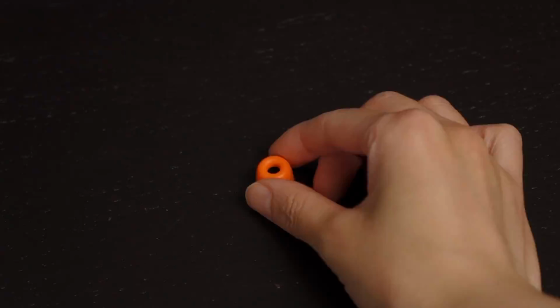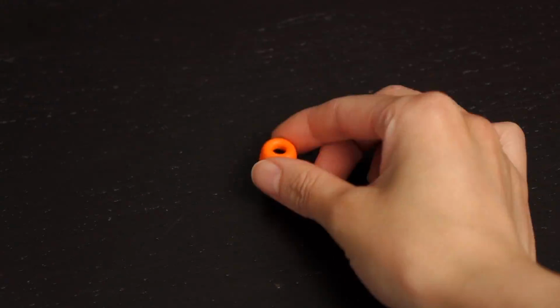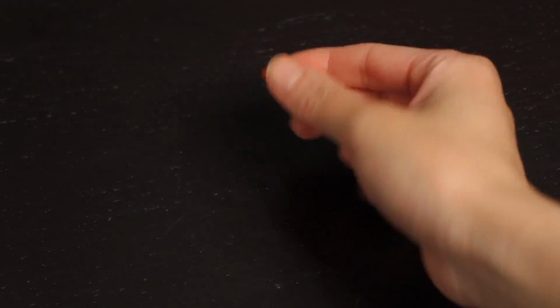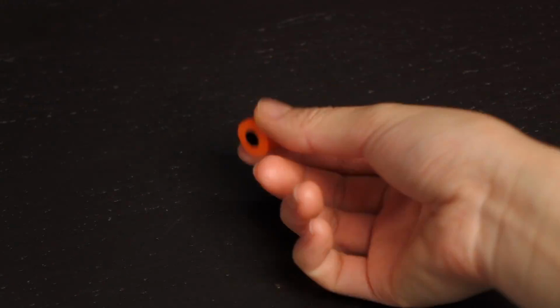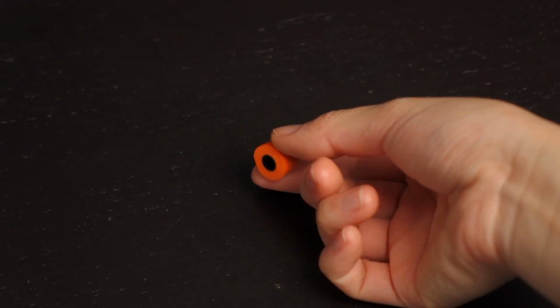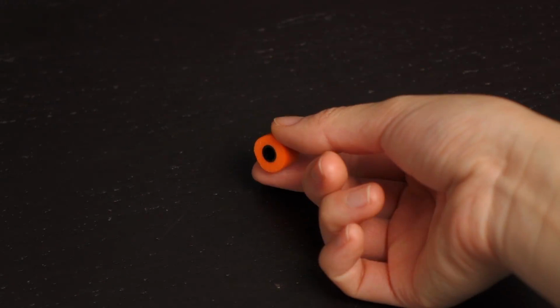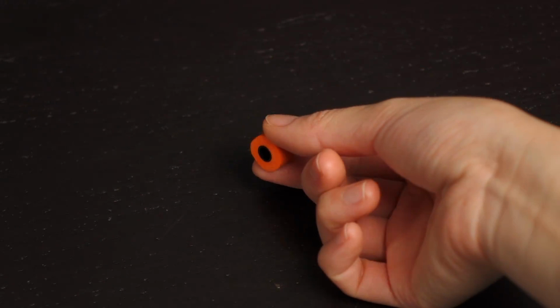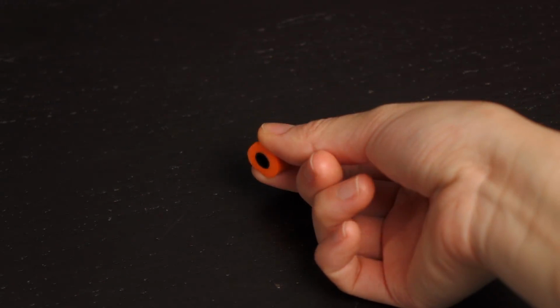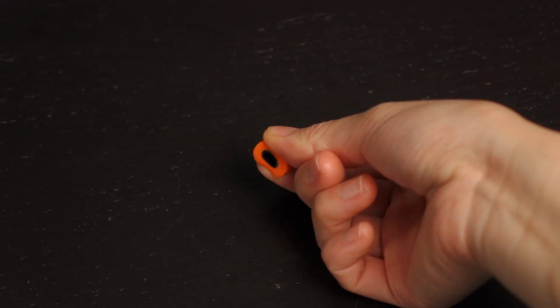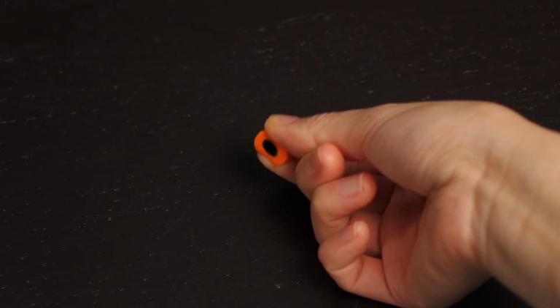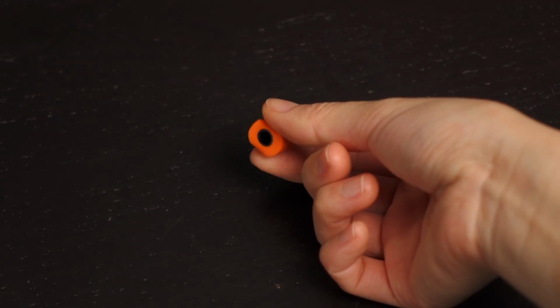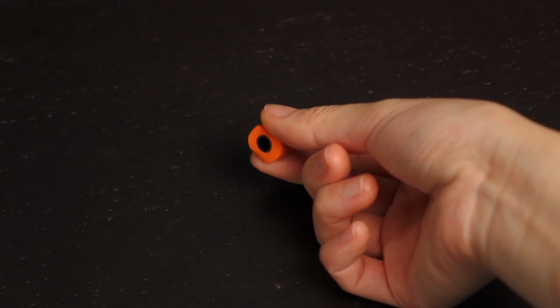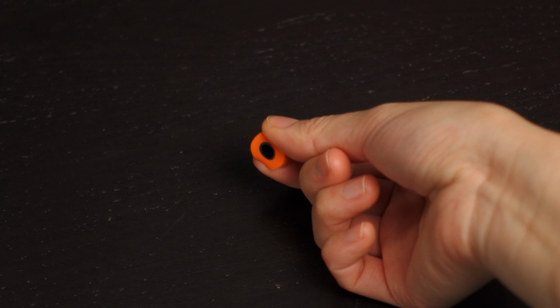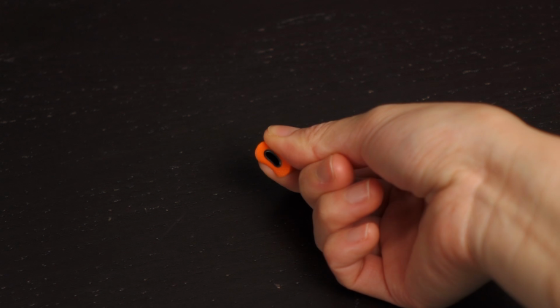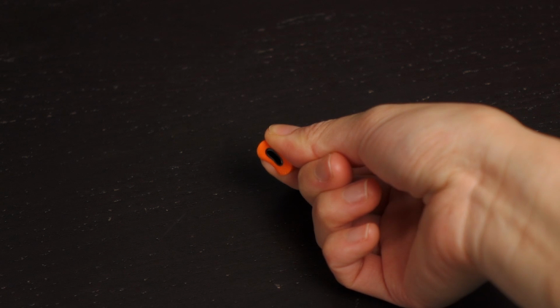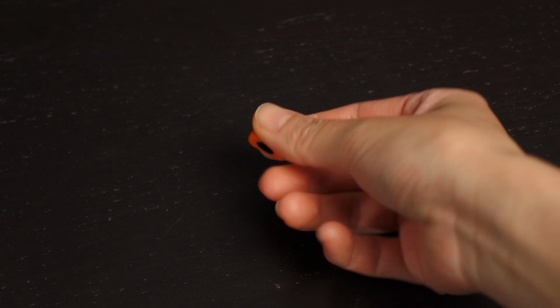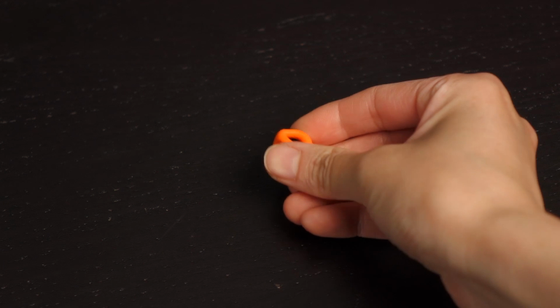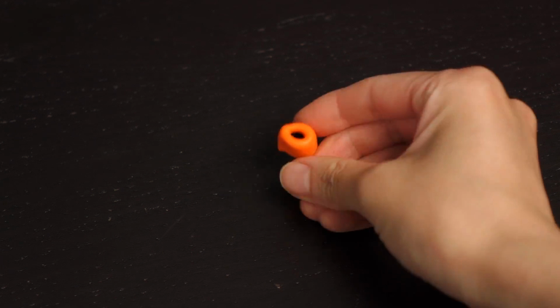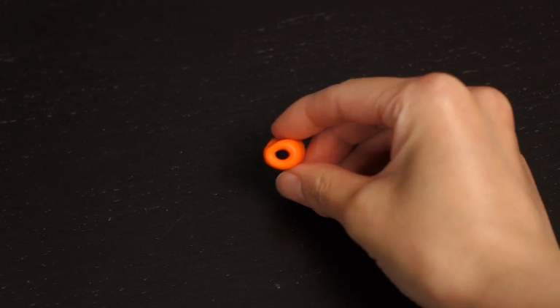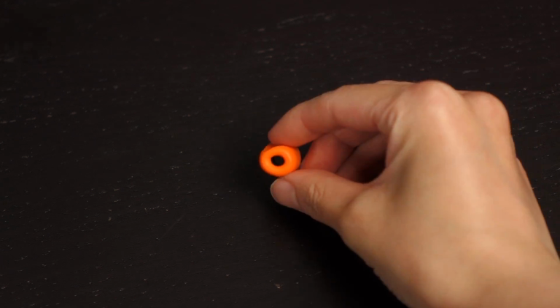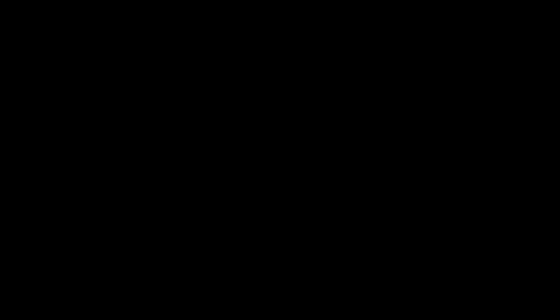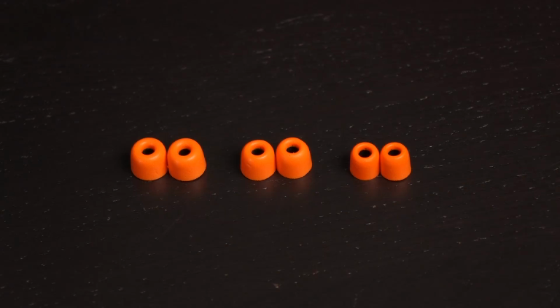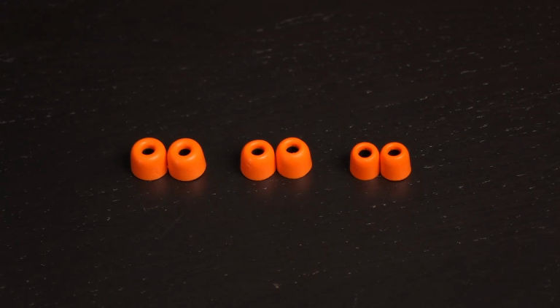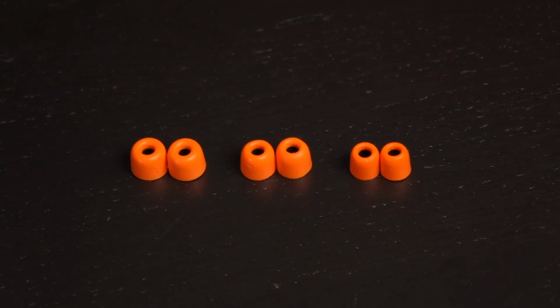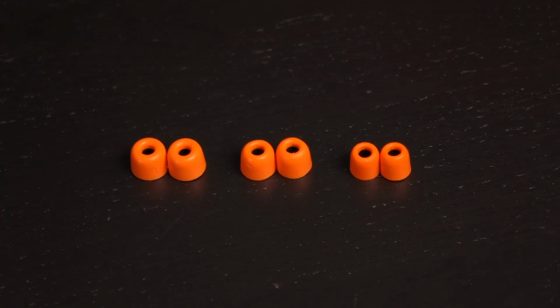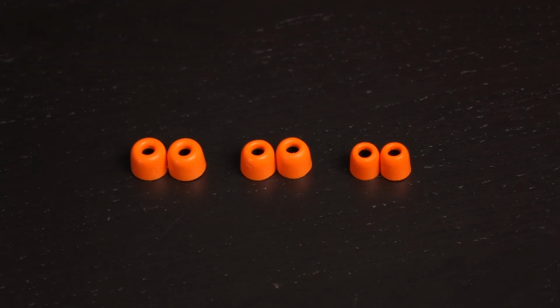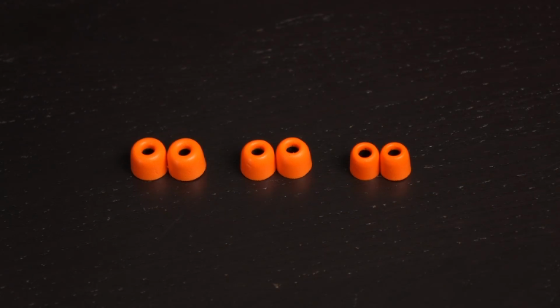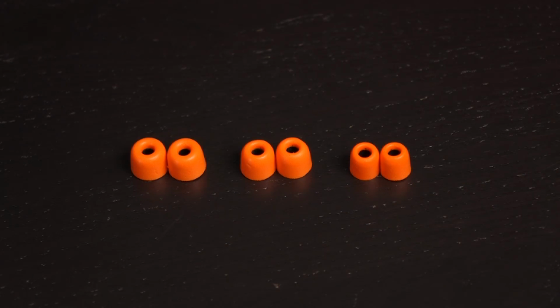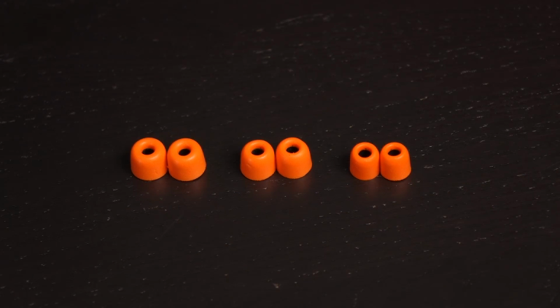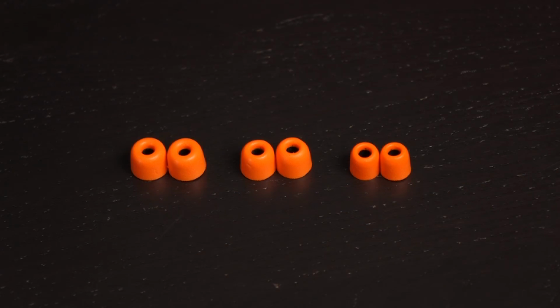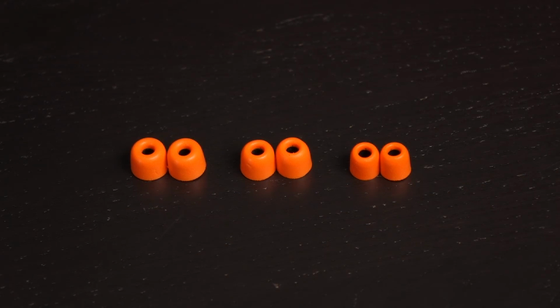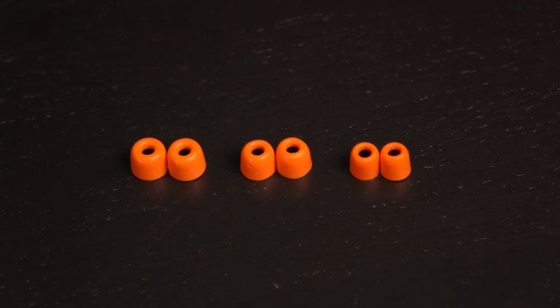I don't usually see memory foam earphone covers — you normally have to buy them separately, so this is cool. You get them in three sizes: small, medium, and large.